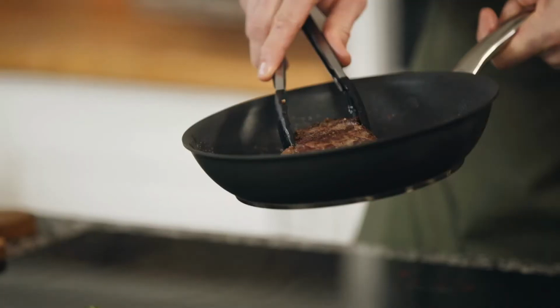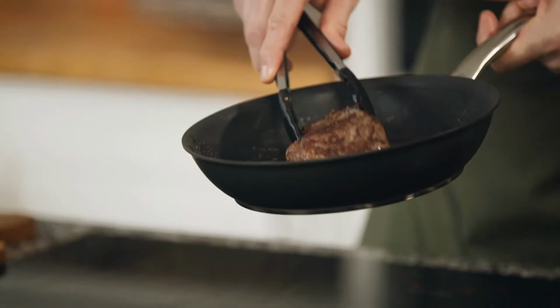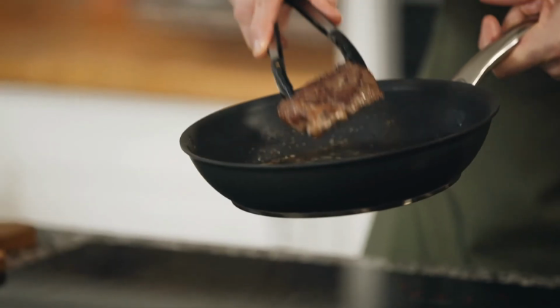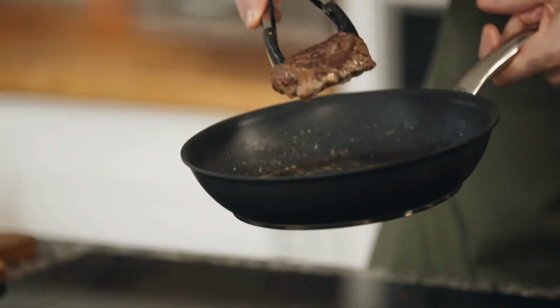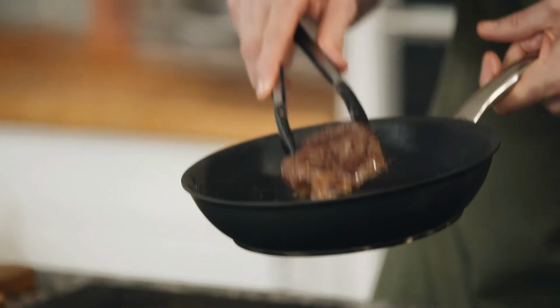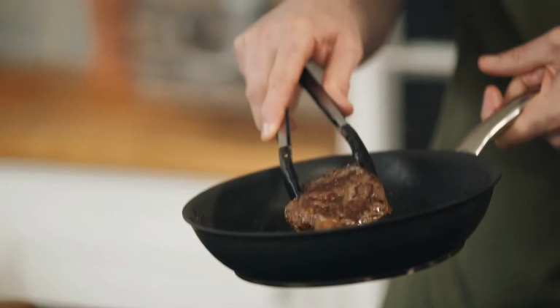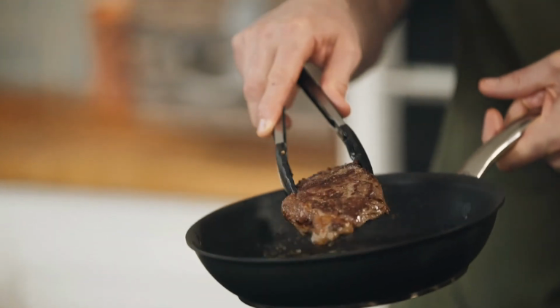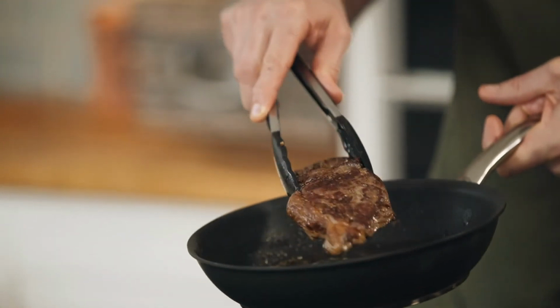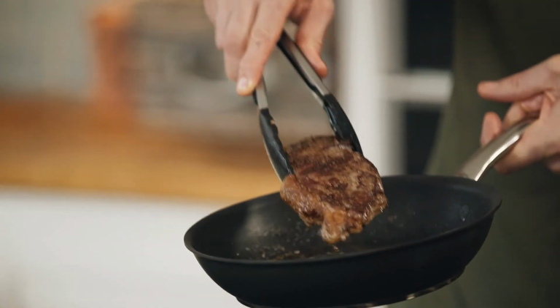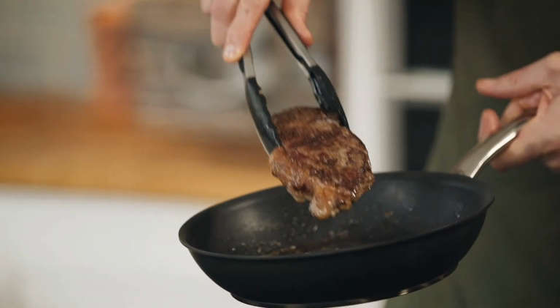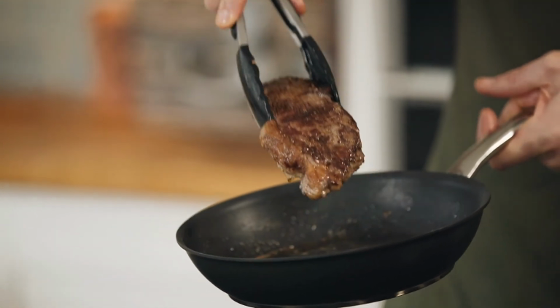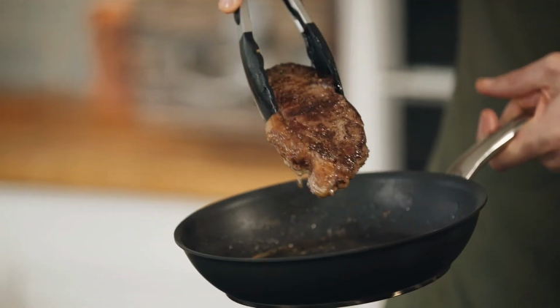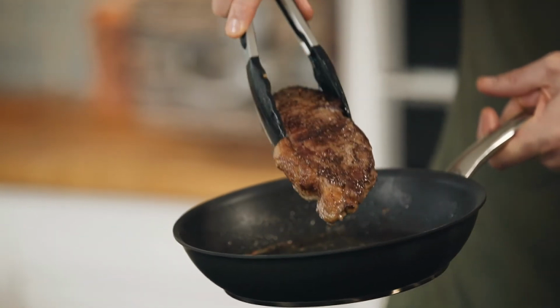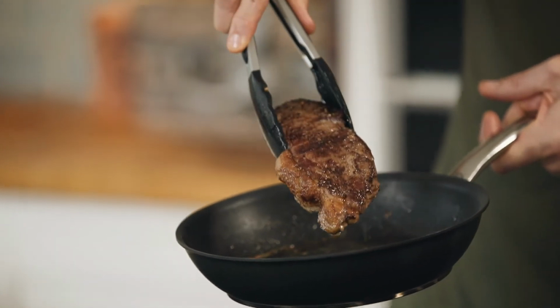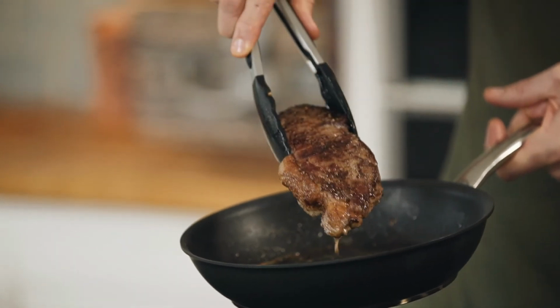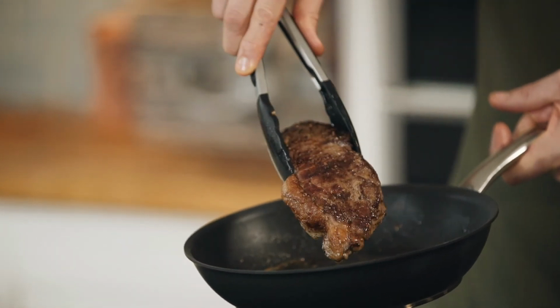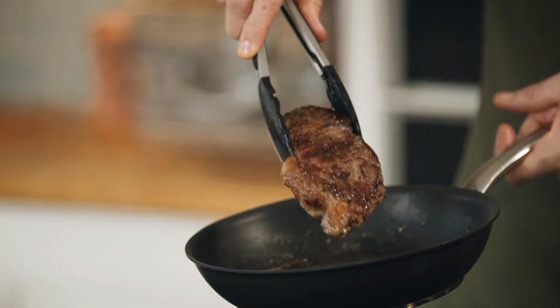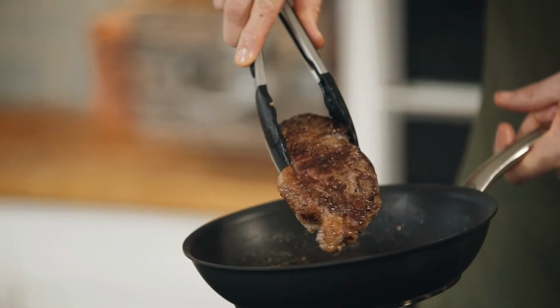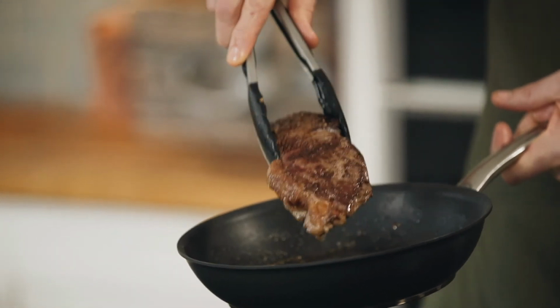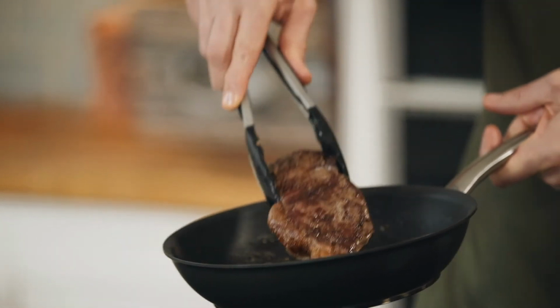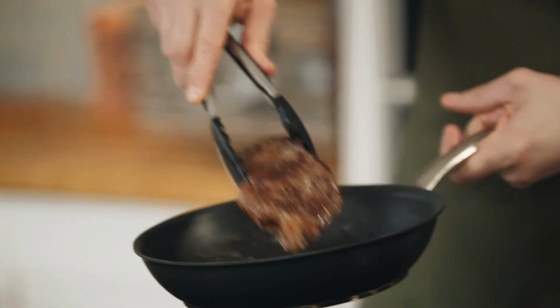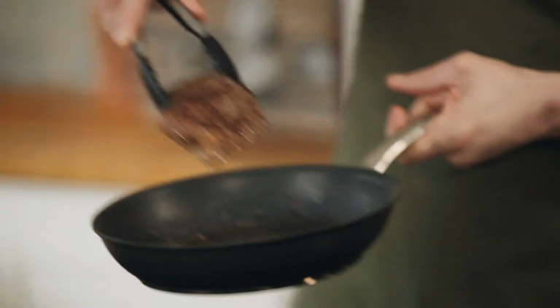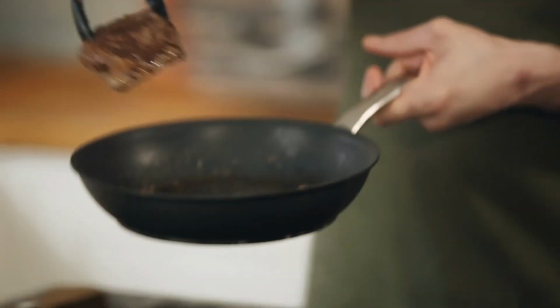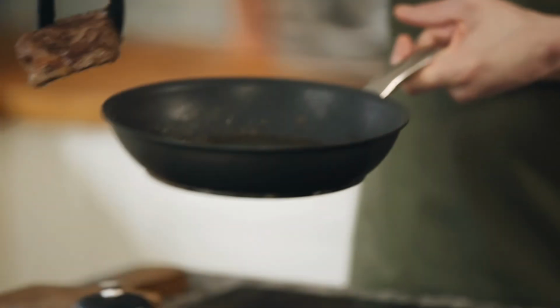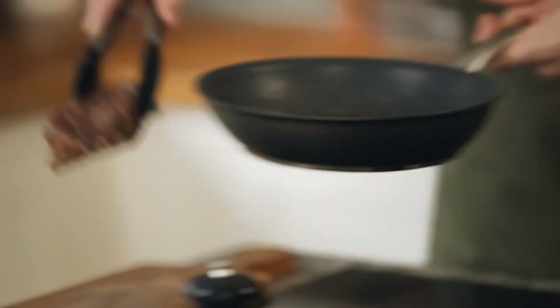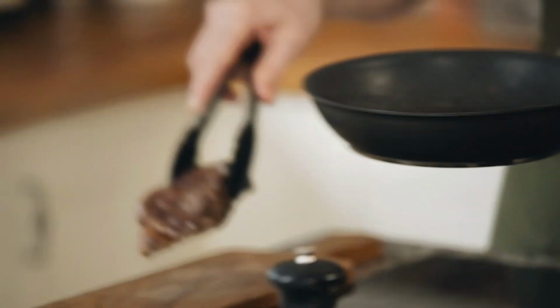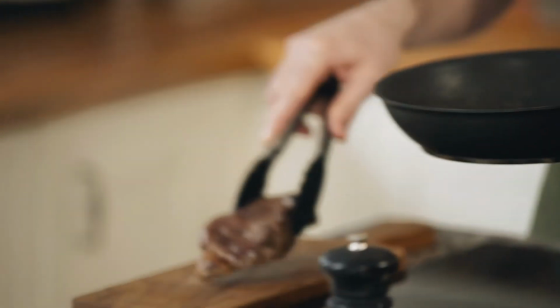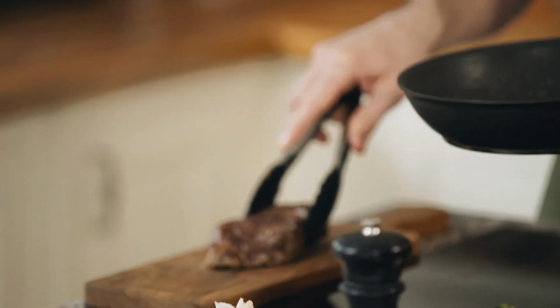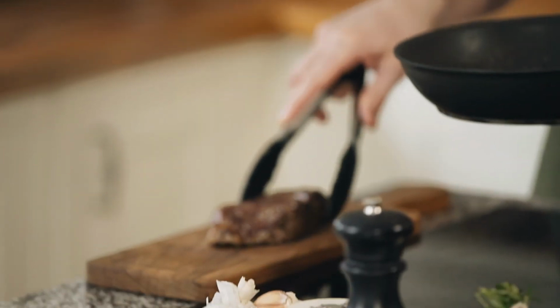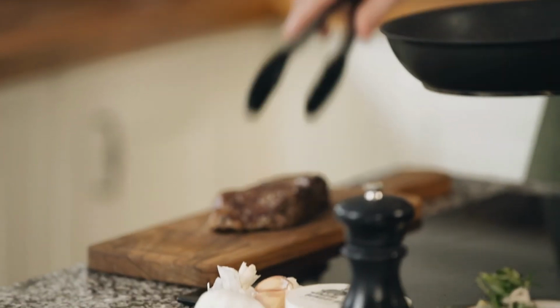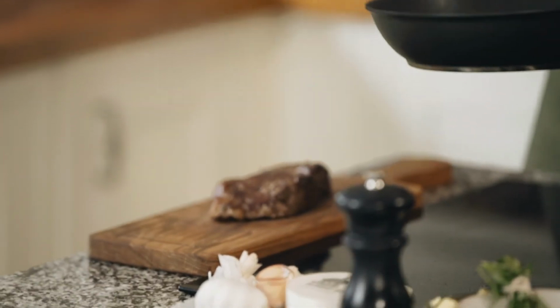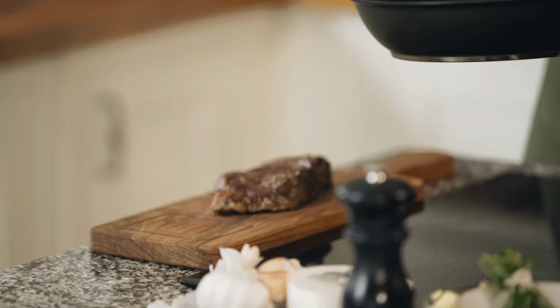Once it's nicely coloured on both sides, we want to take the sirloin out of the pan and give it a good rest.